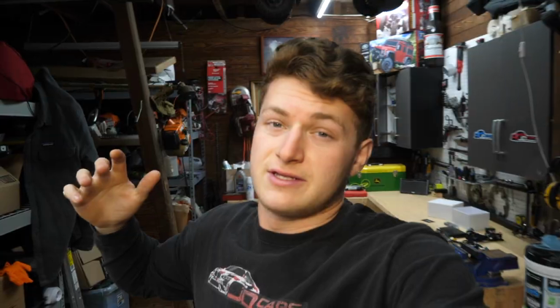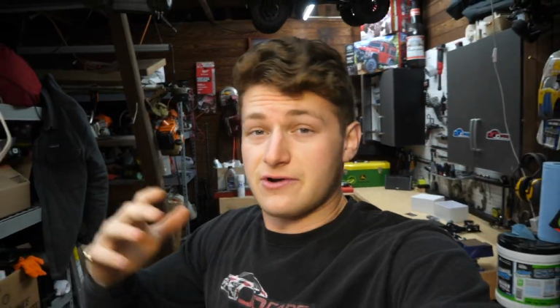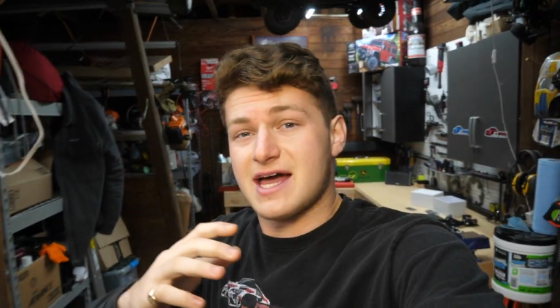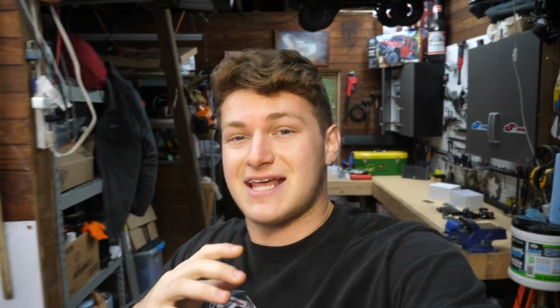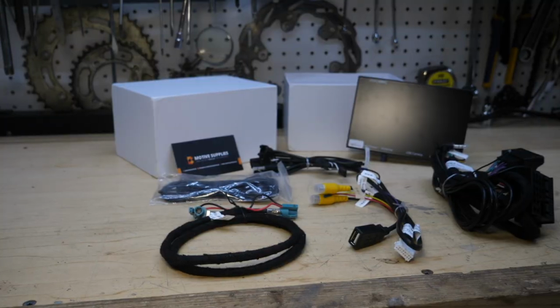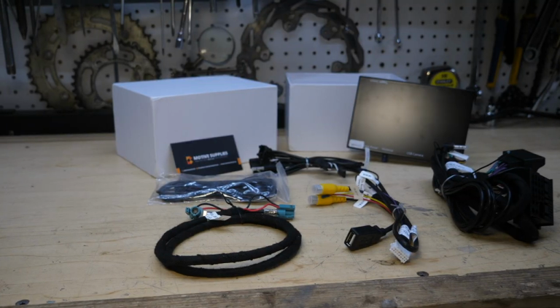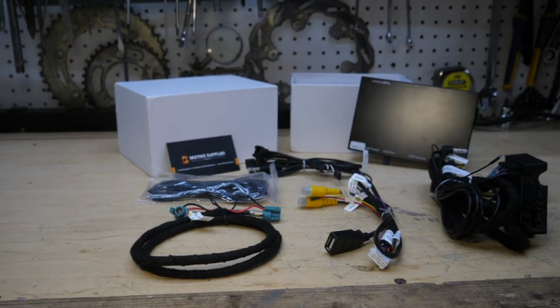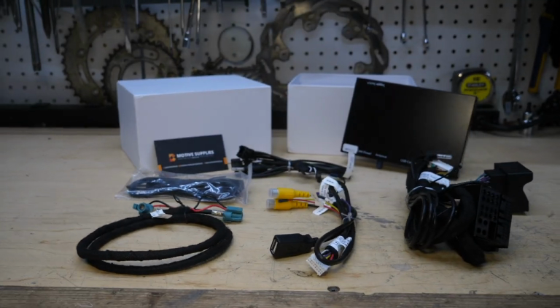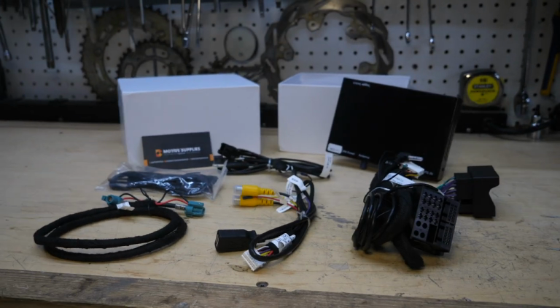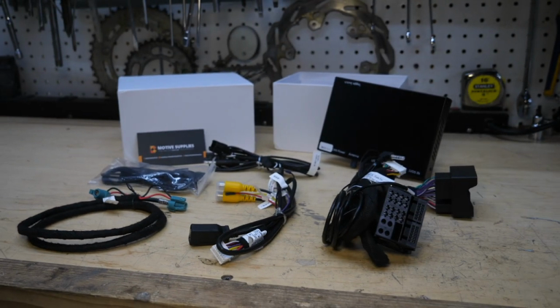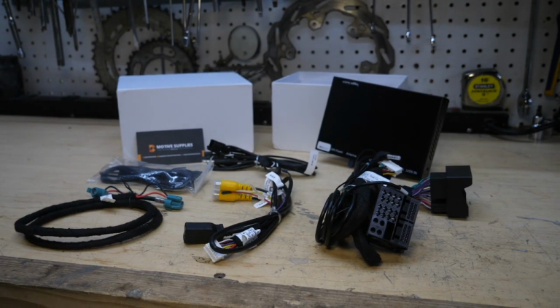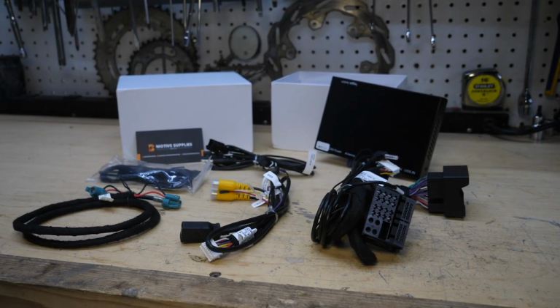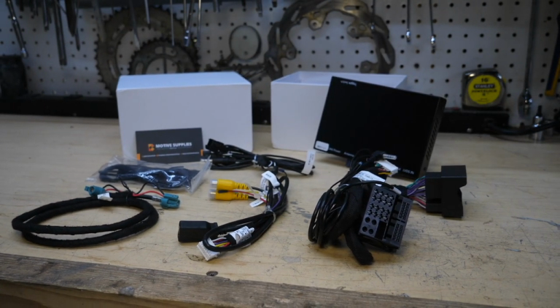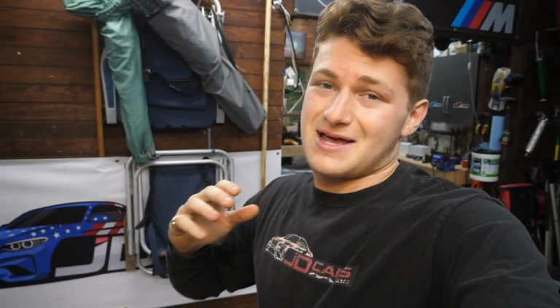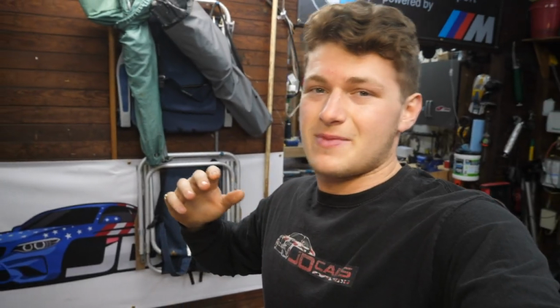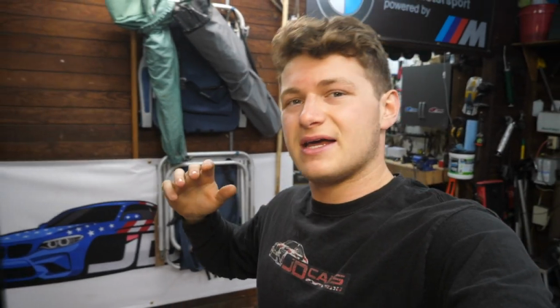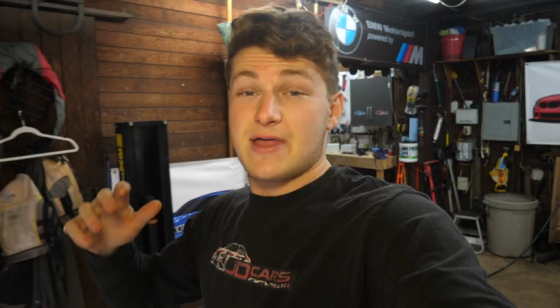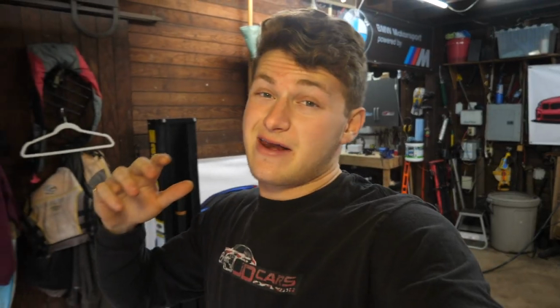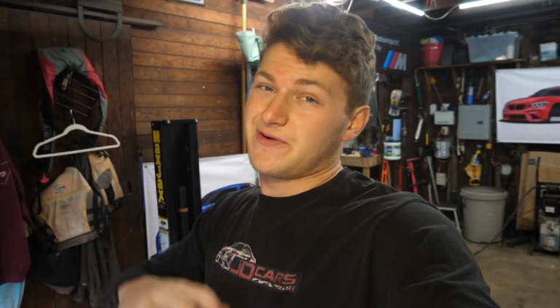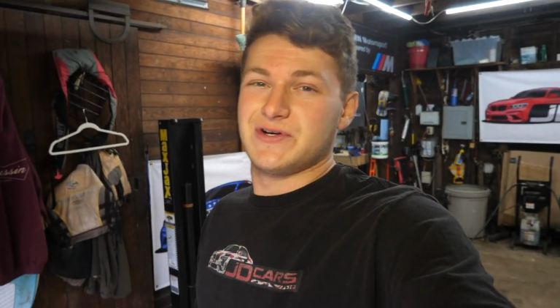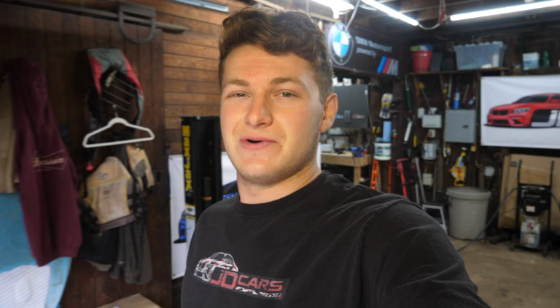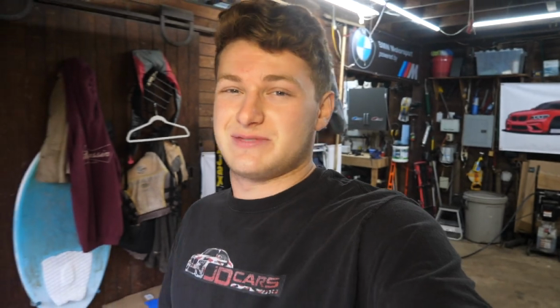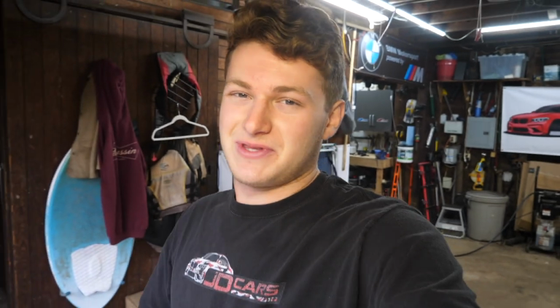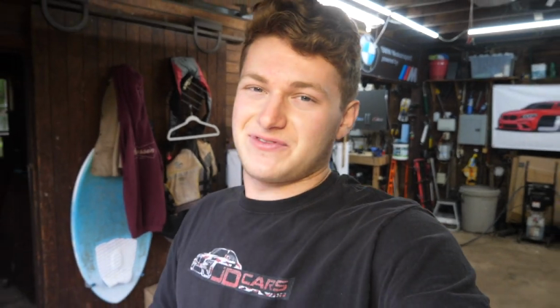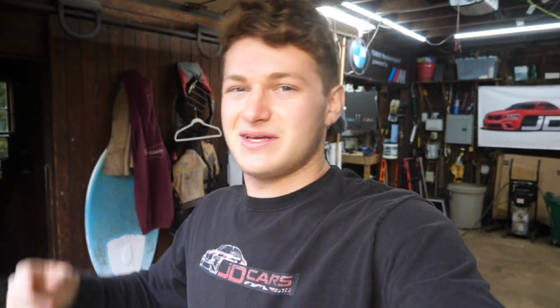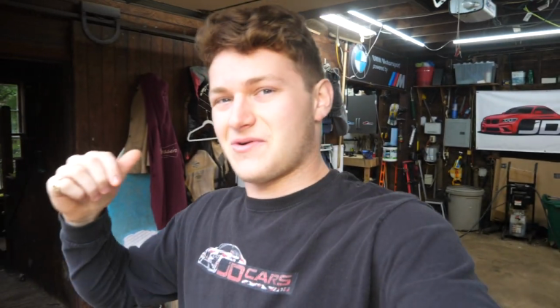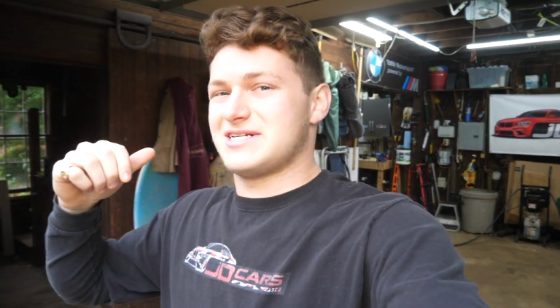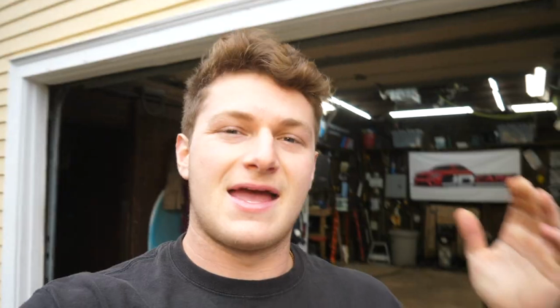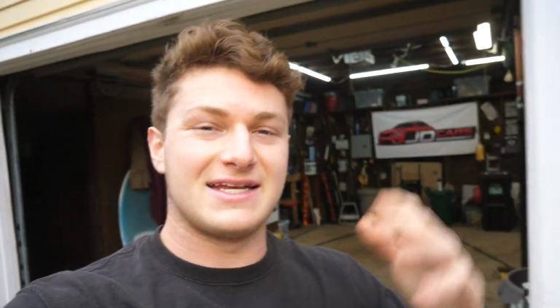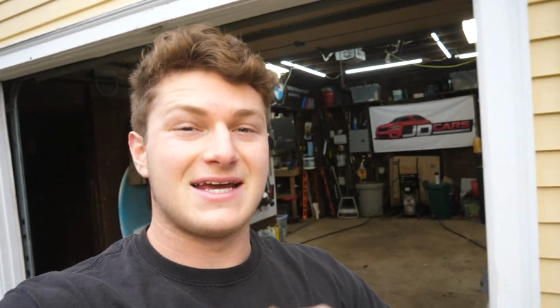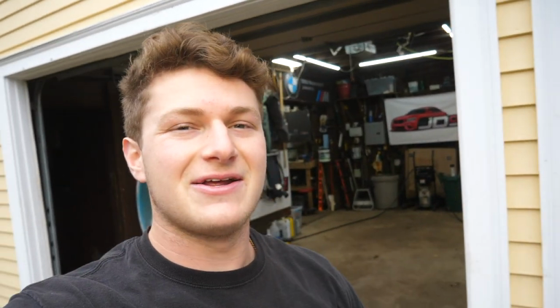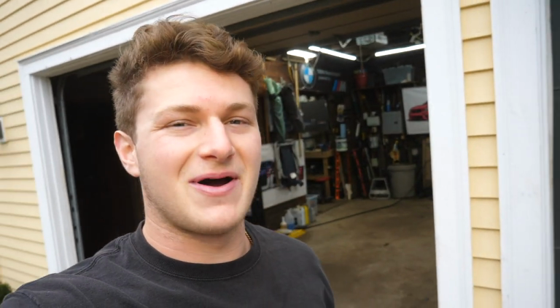That is everything included with the Motive Supplies MMI. Without any further ado, let's pull the F30 into the garage and get to tearing it apart.